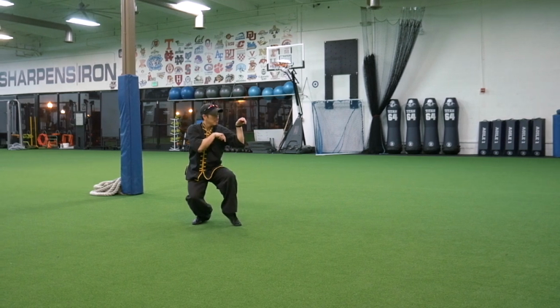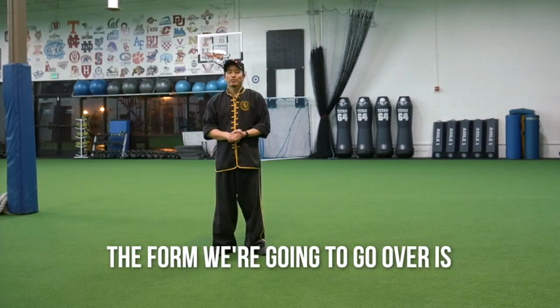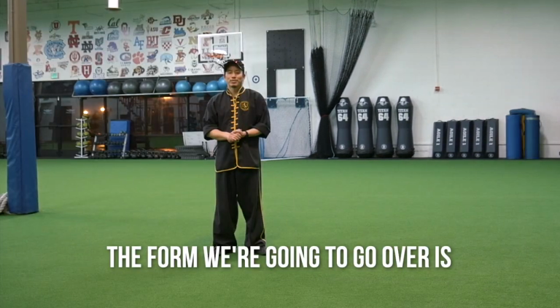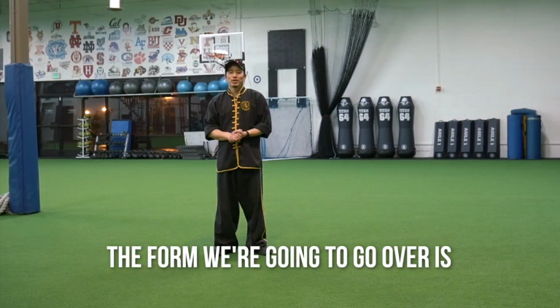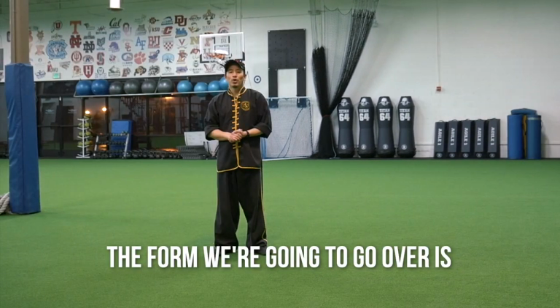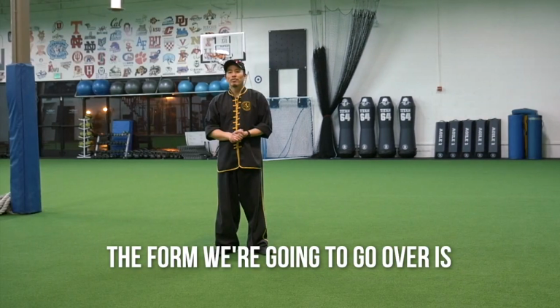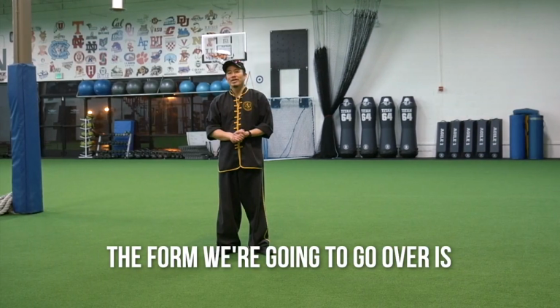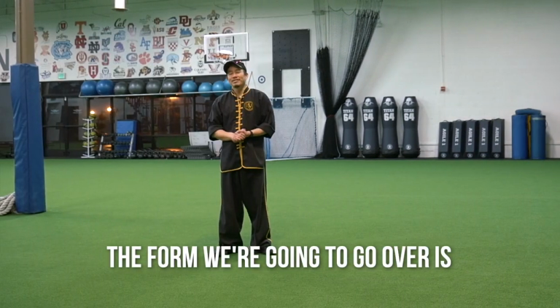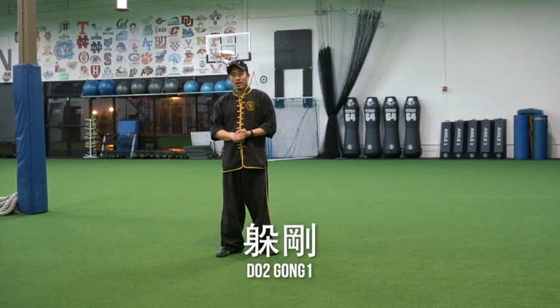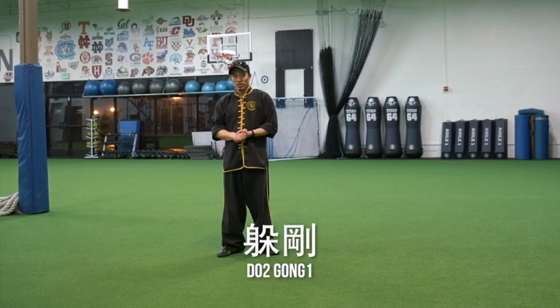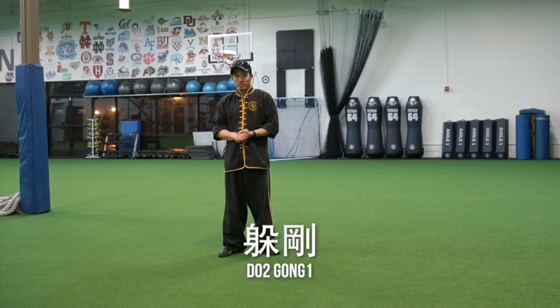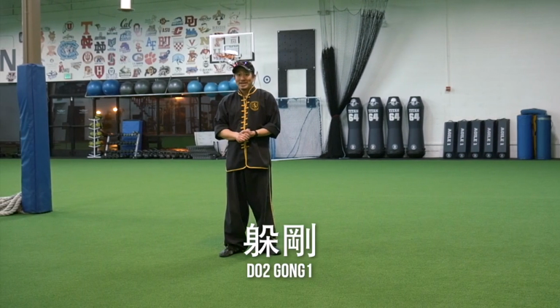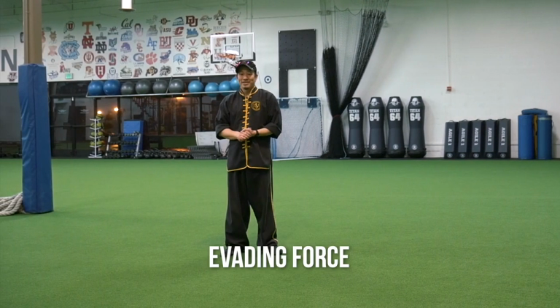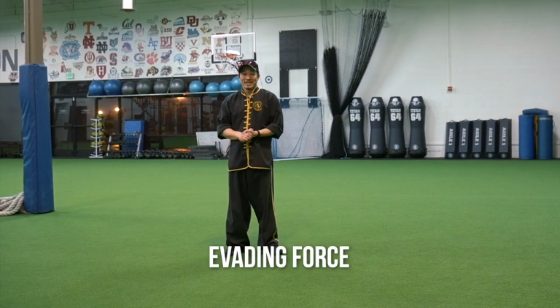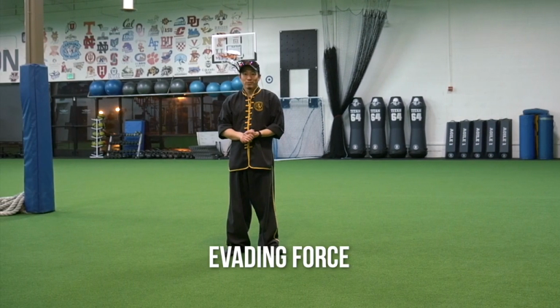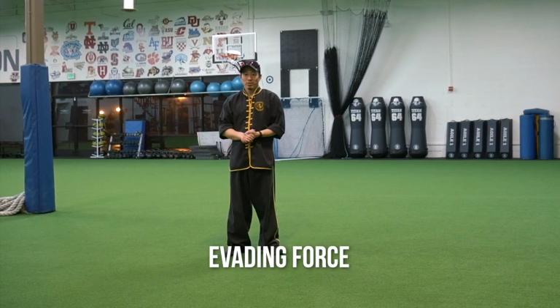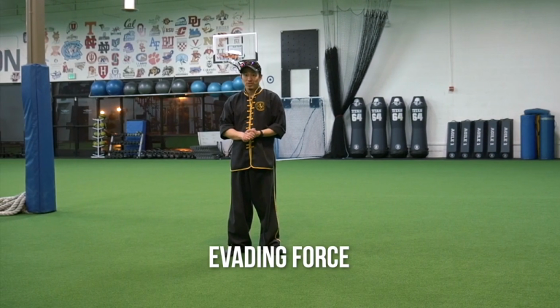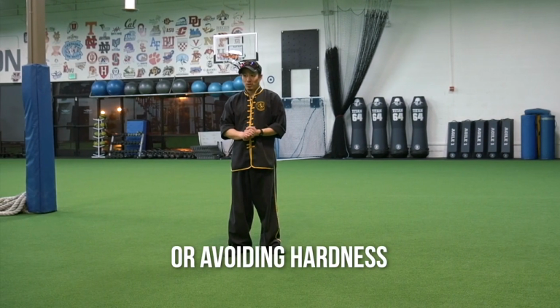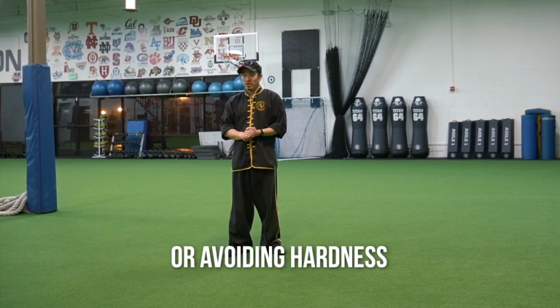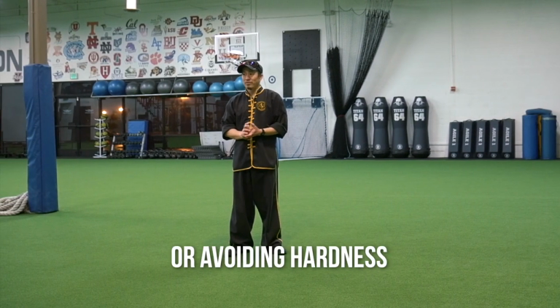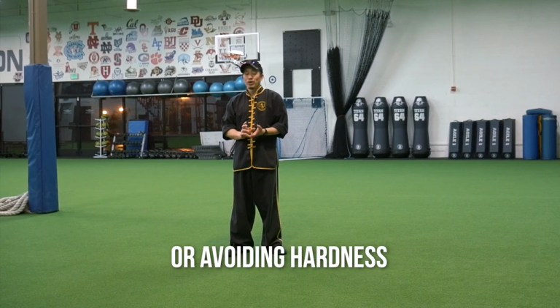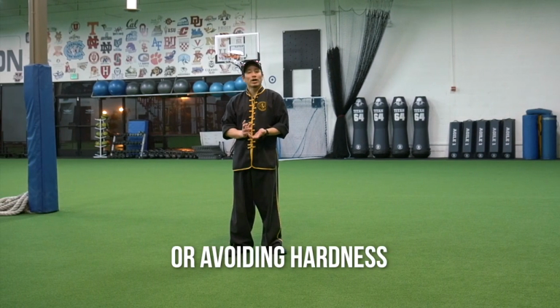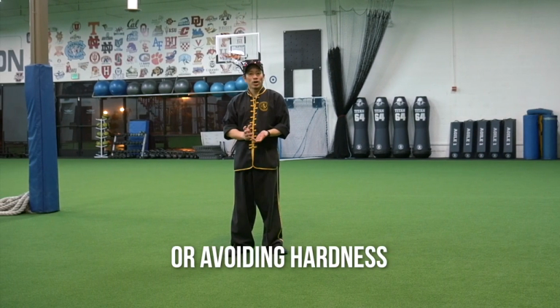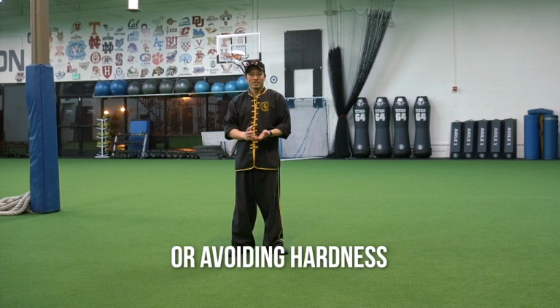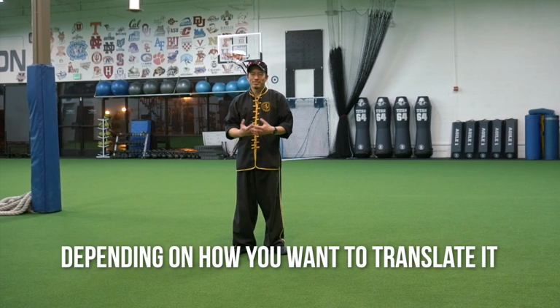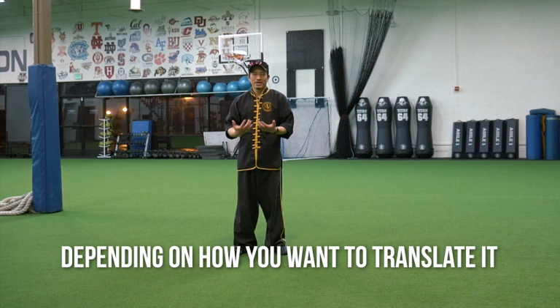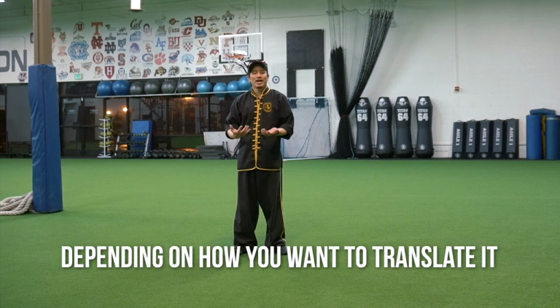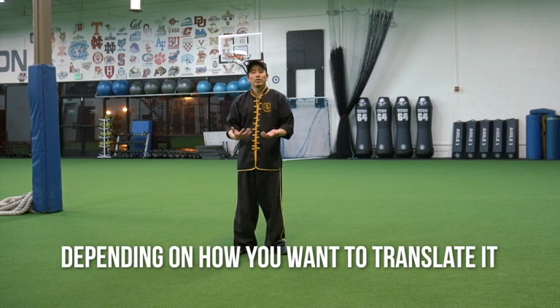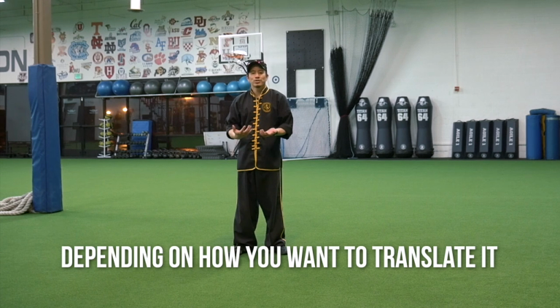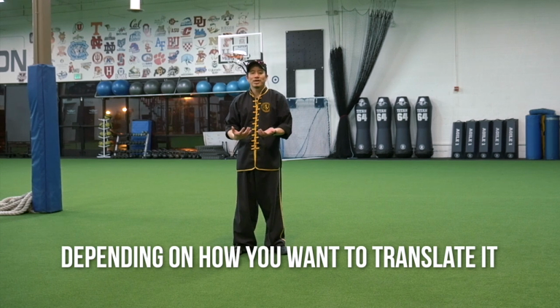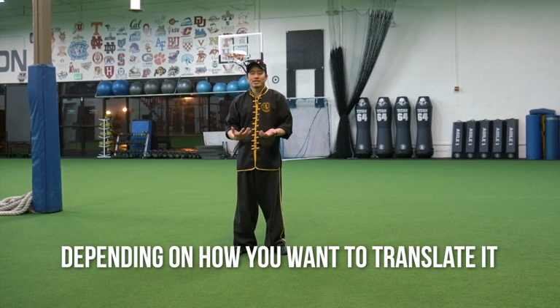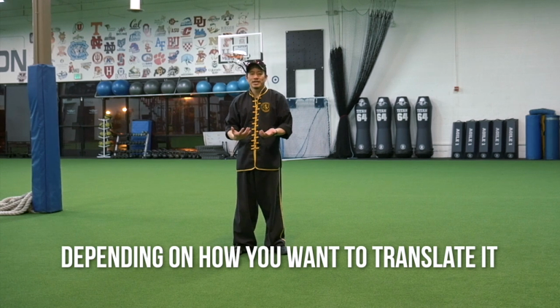The form that we're going to go over is Daogong — evading force, or avoiding hardness, depending on how you want to translate it.